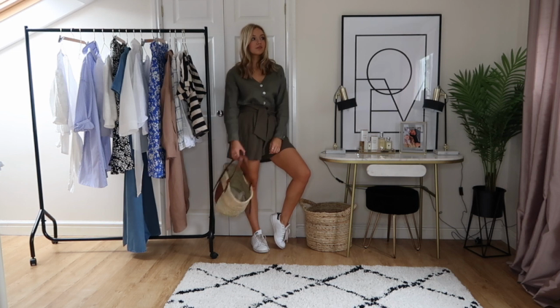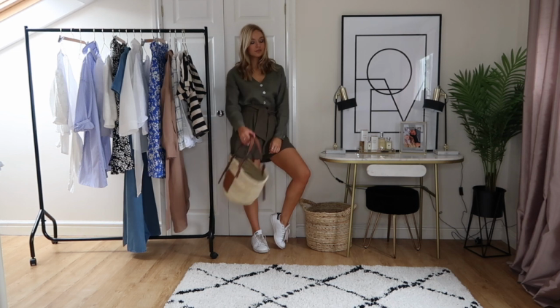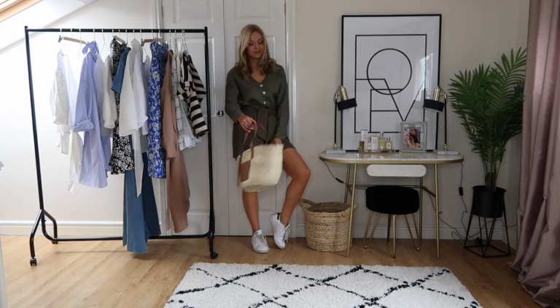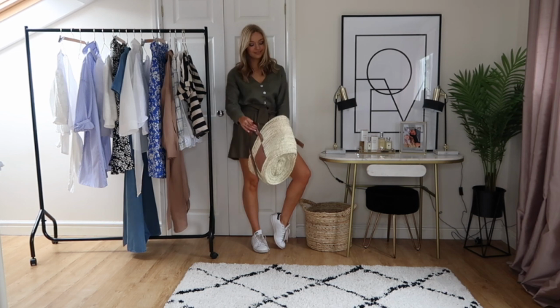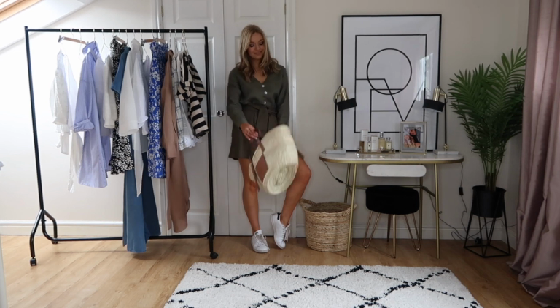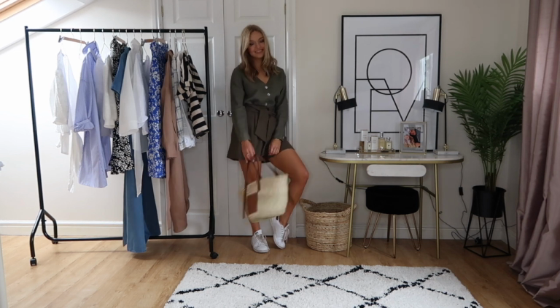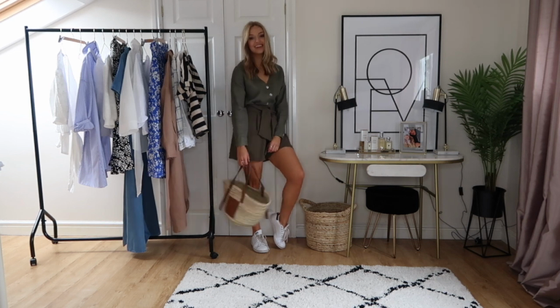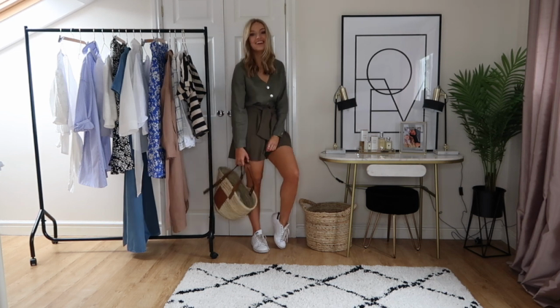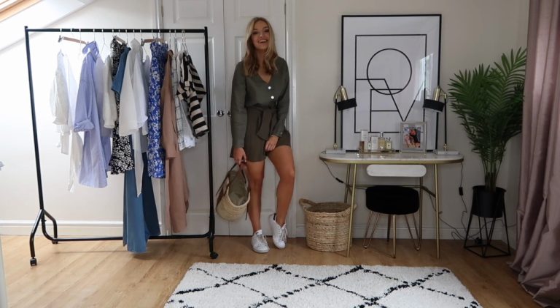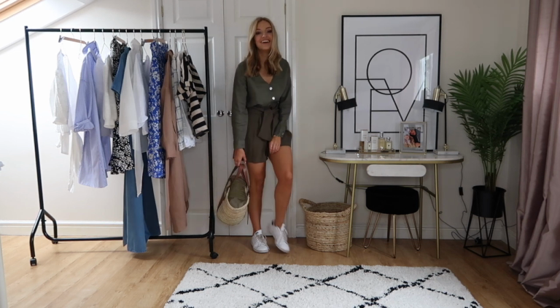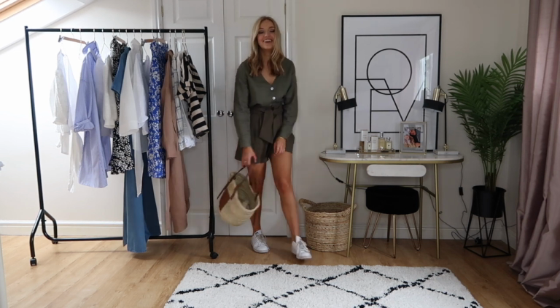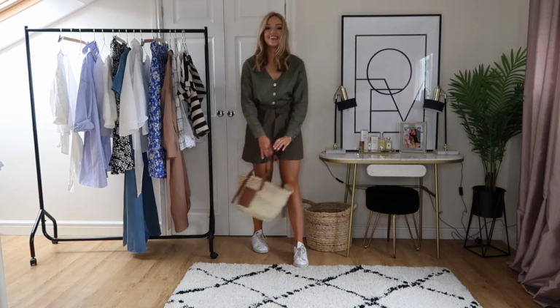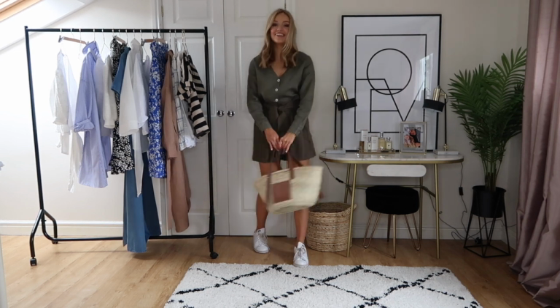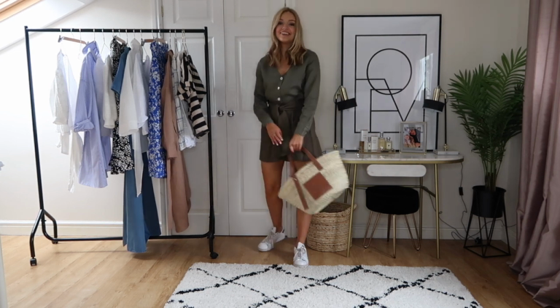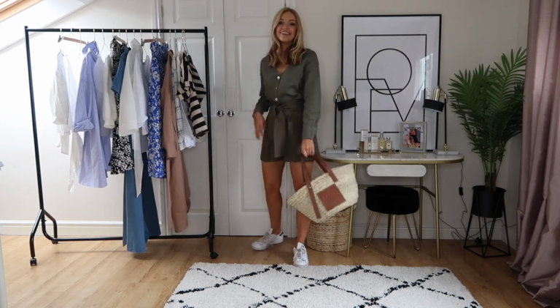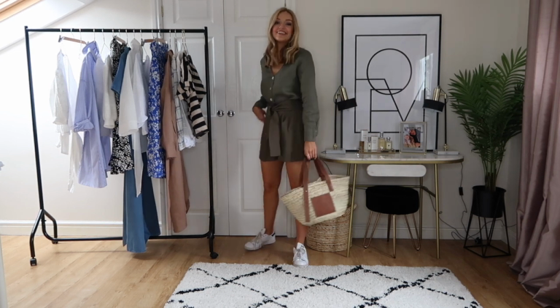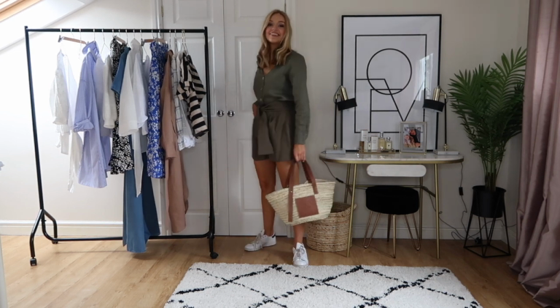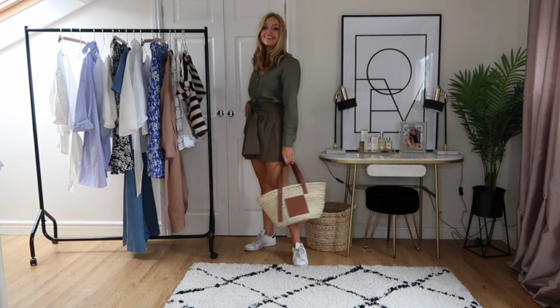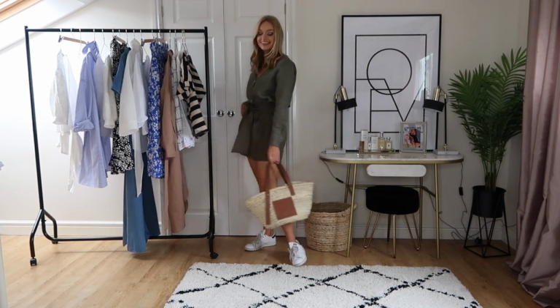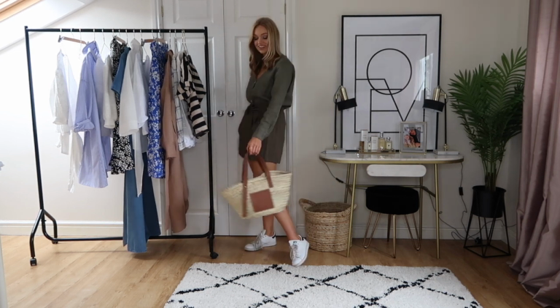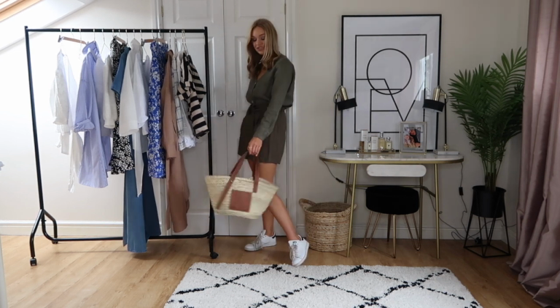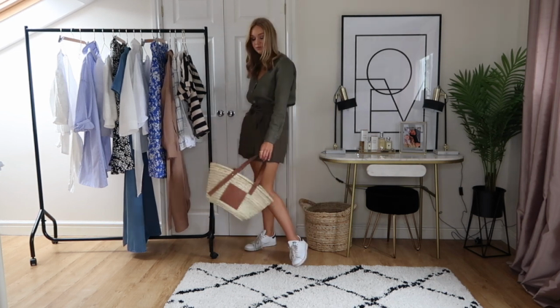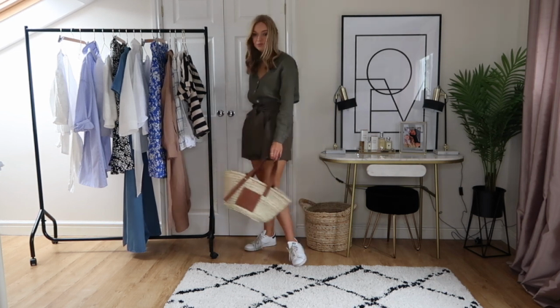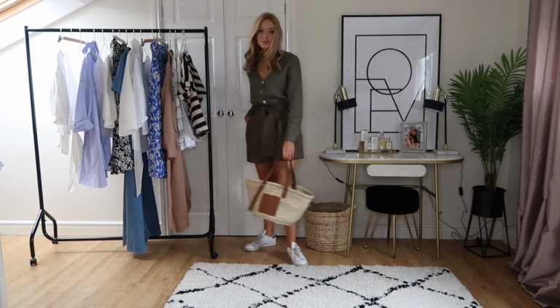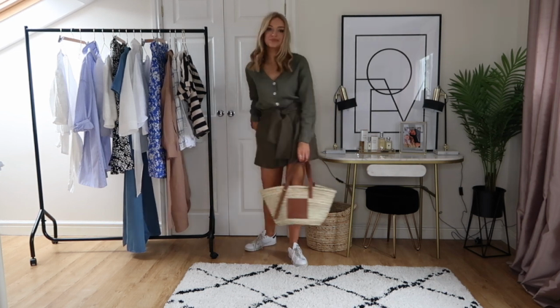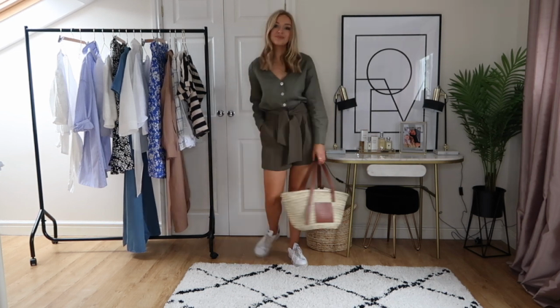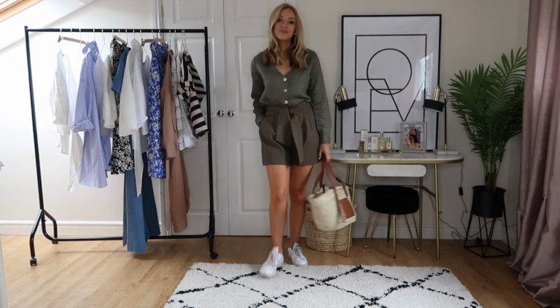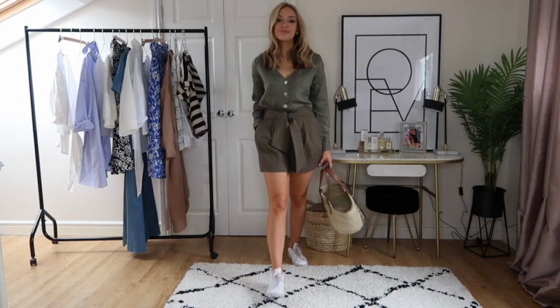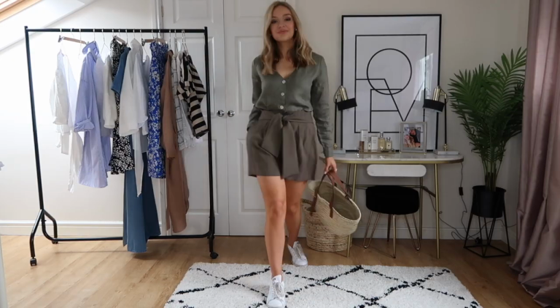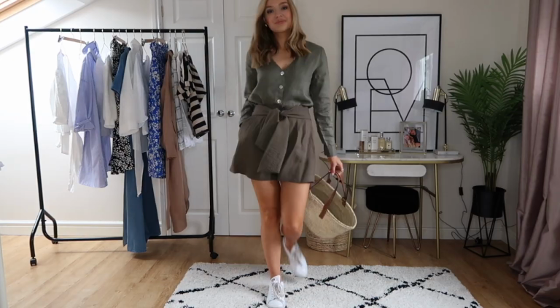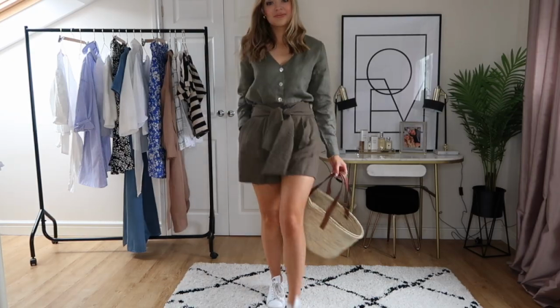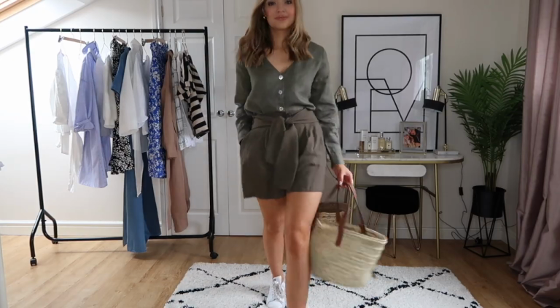That's everything for the final look — I hope you've enjoyed this video! Let me know if you want me to do more styling videos, don't forget to subscribe, and I'll see you in the next one. Bye!